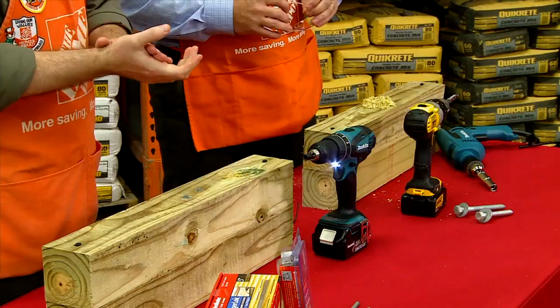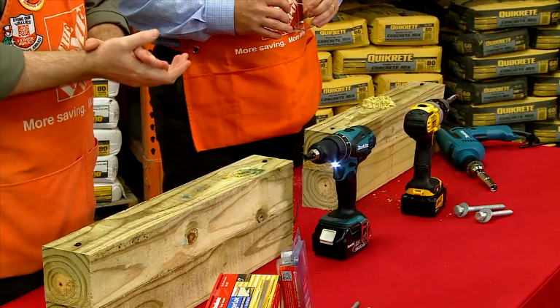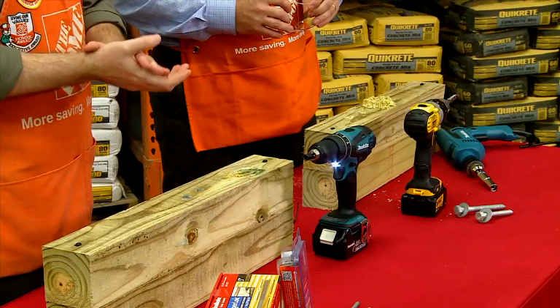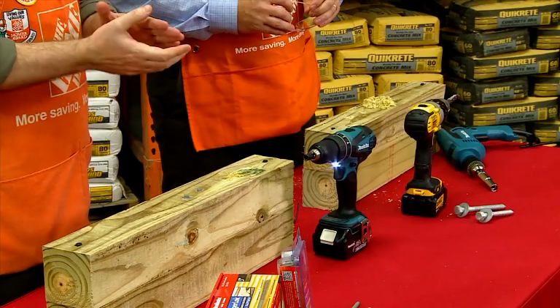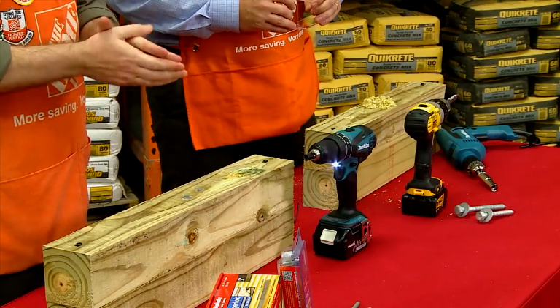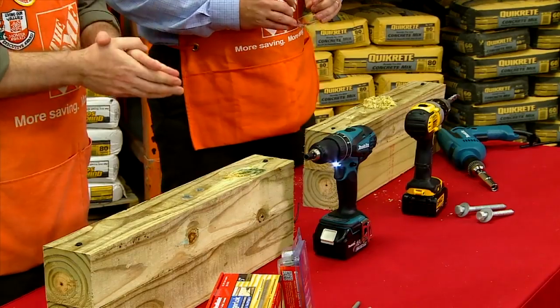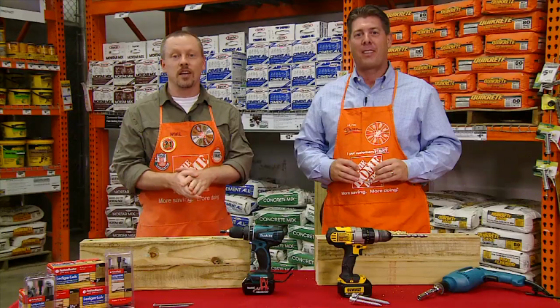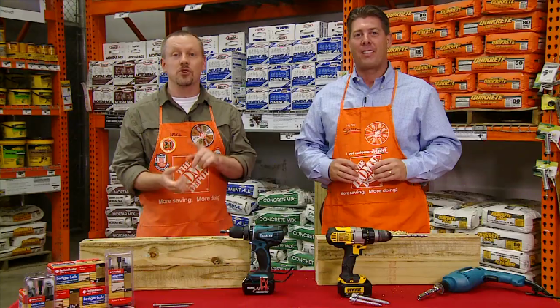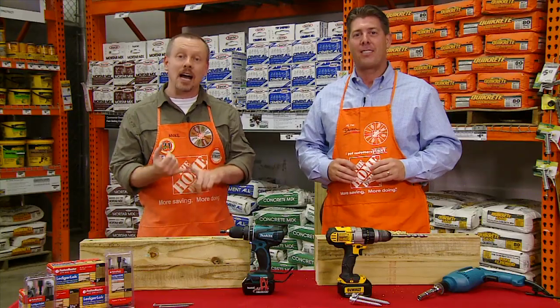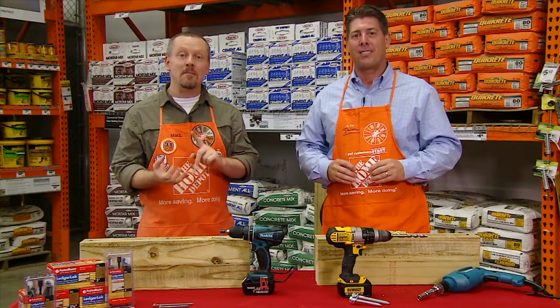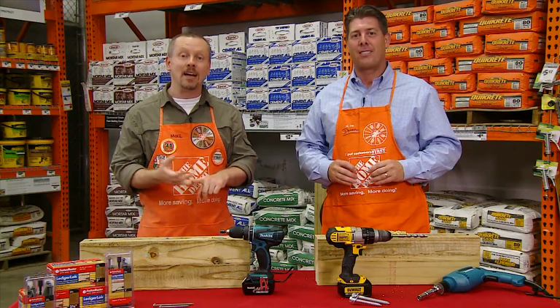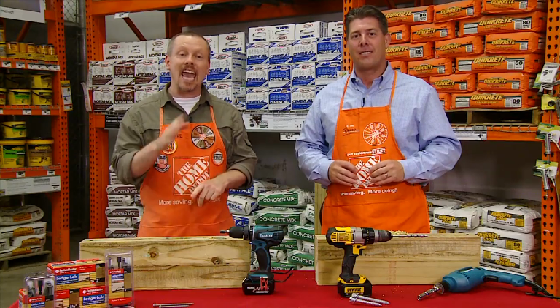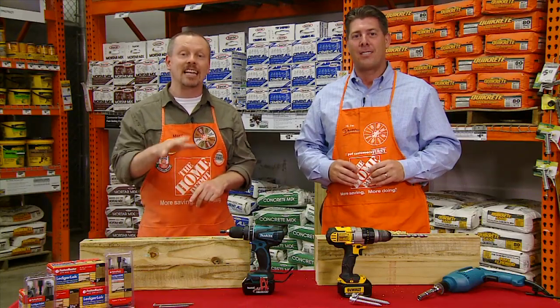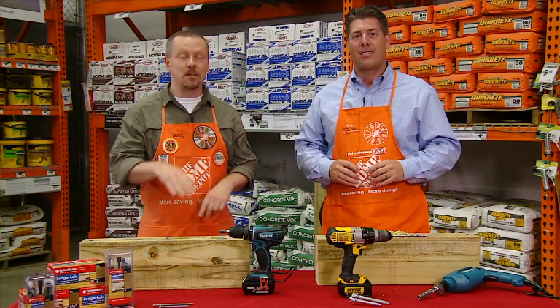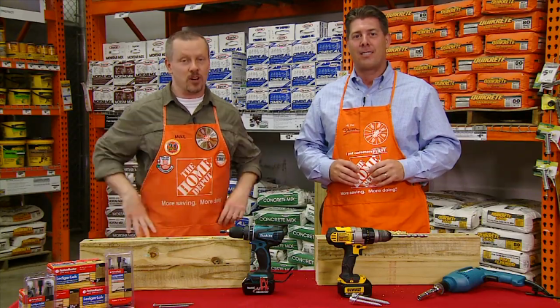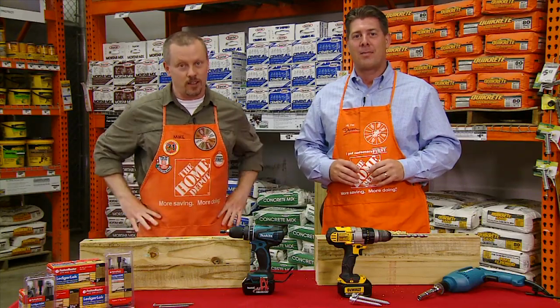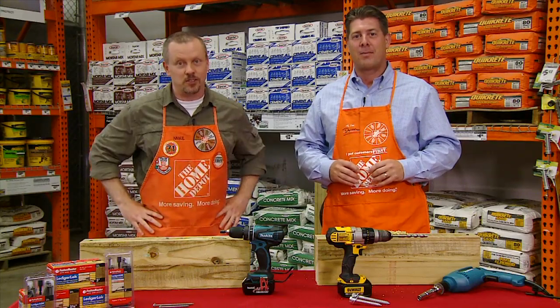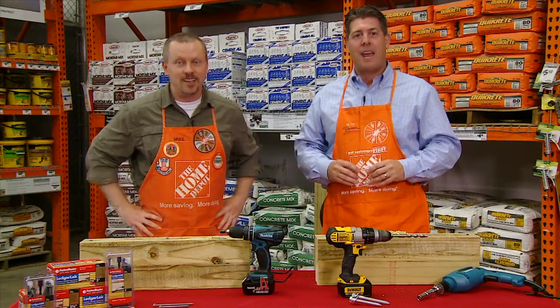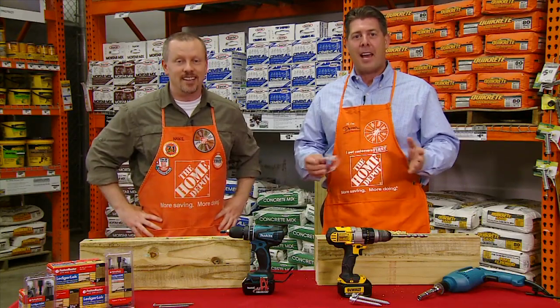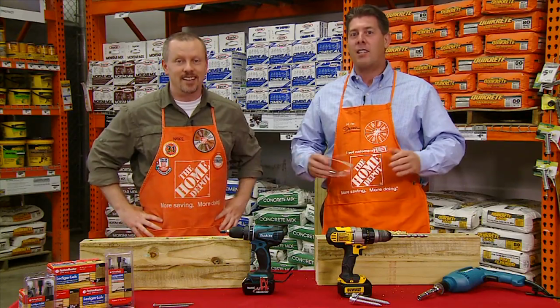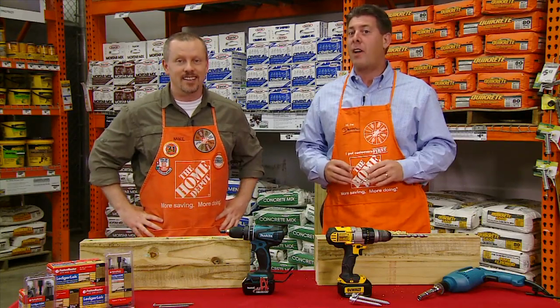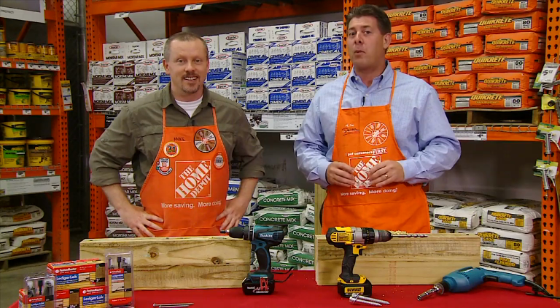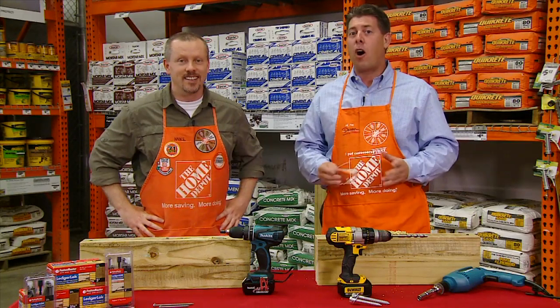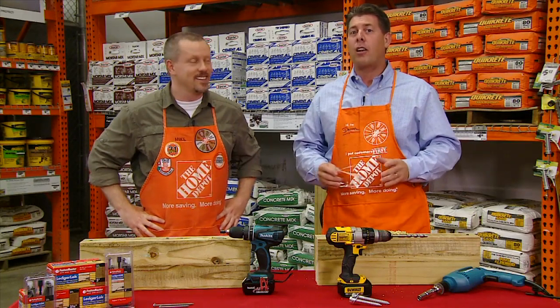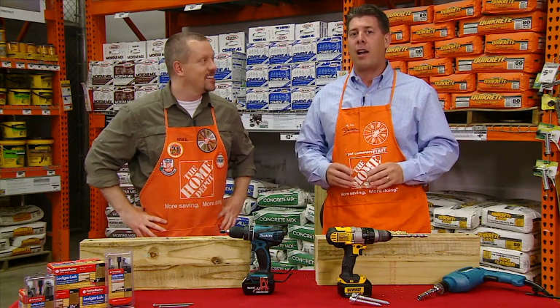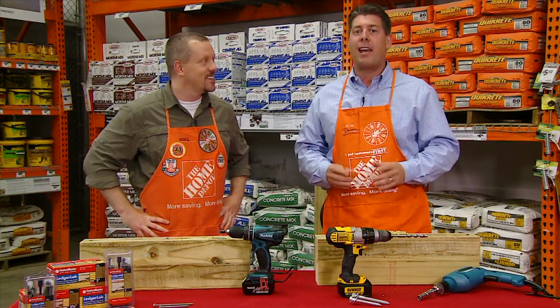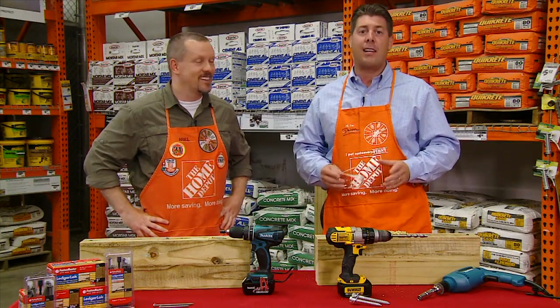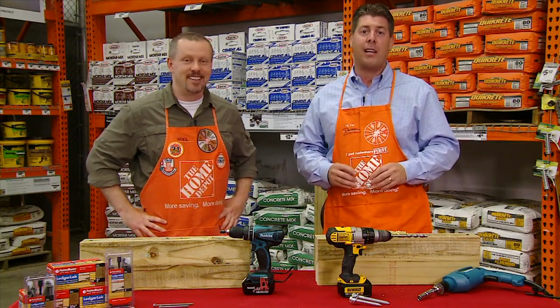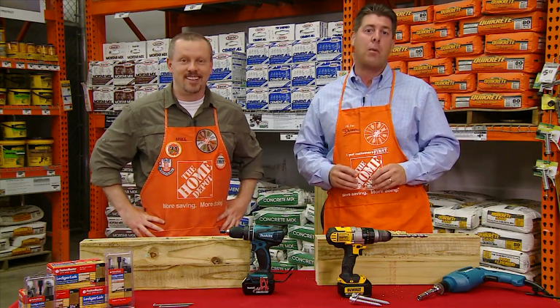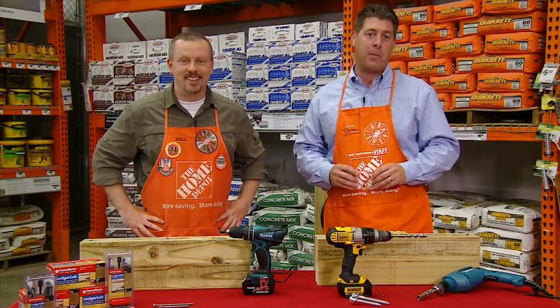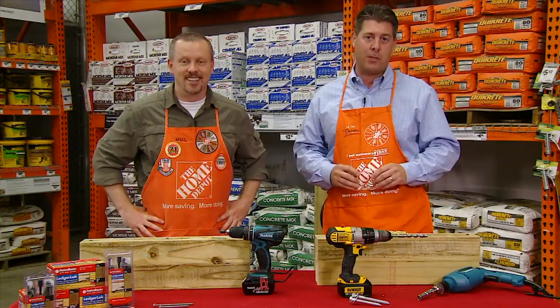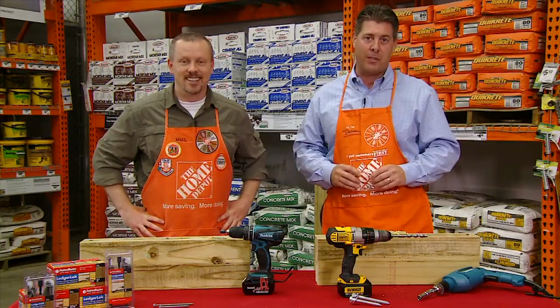FastenMaster LedgerLock saves you time, money, and labor costs. And it's available online and in Home Depot stores.